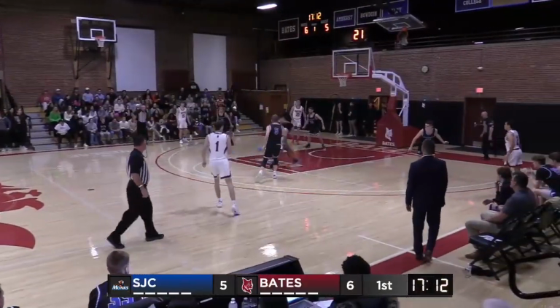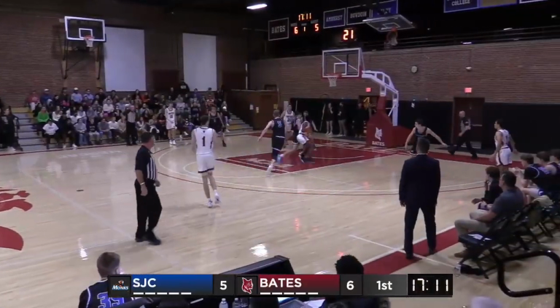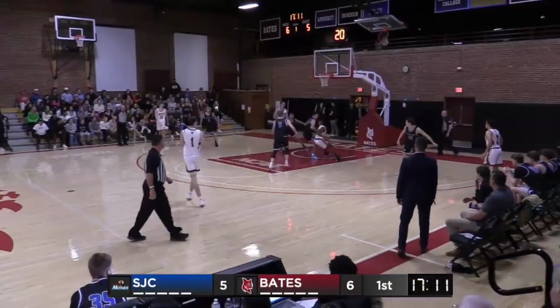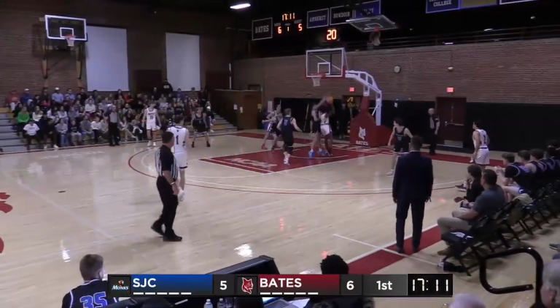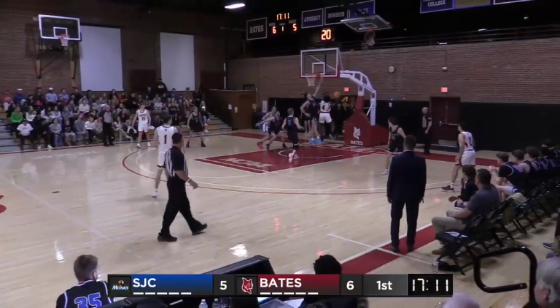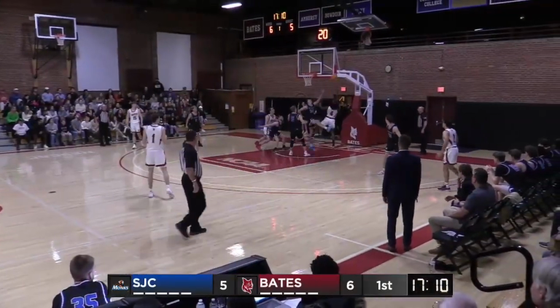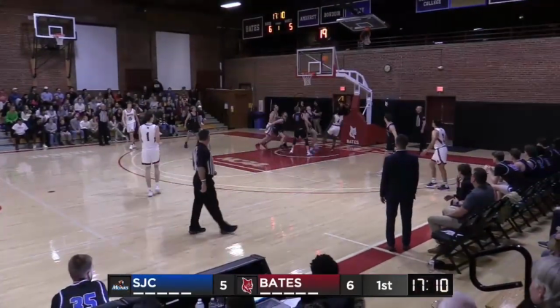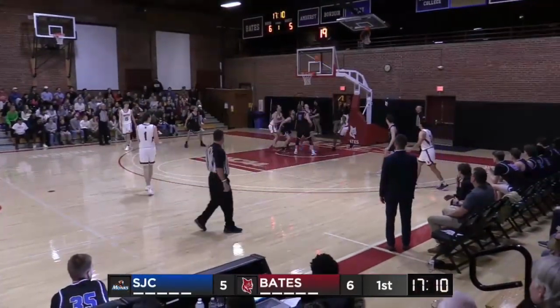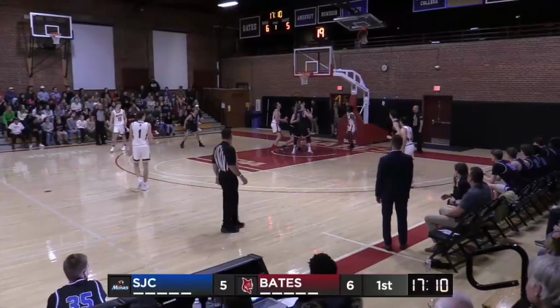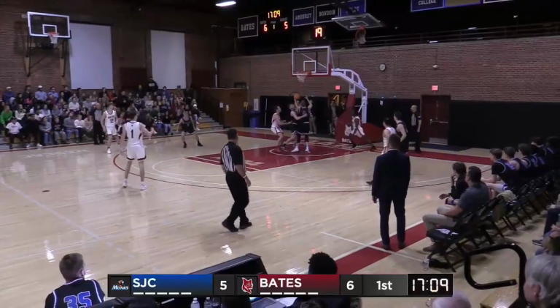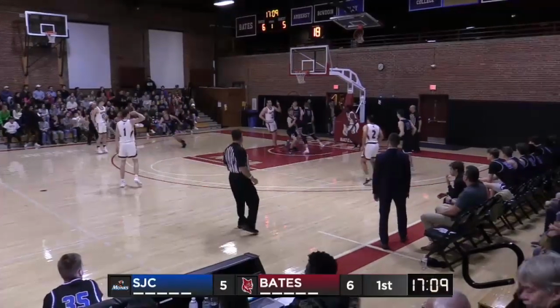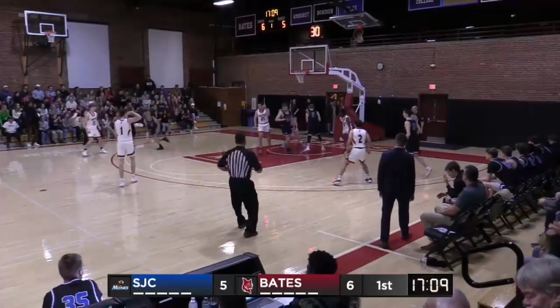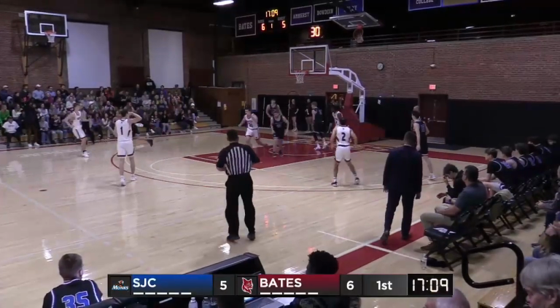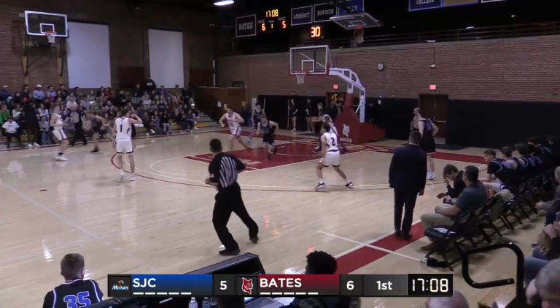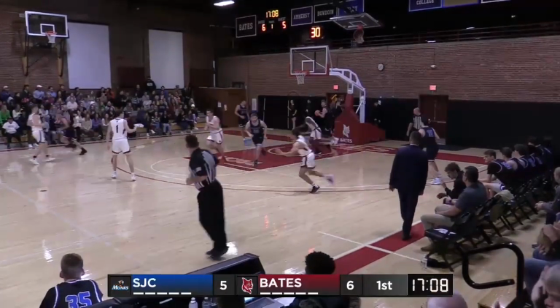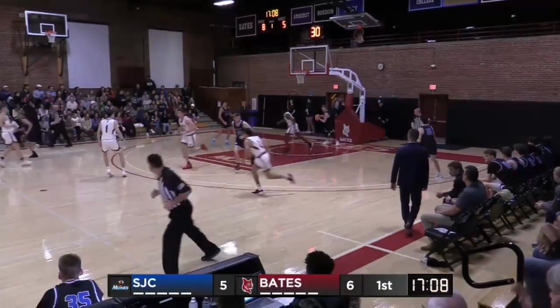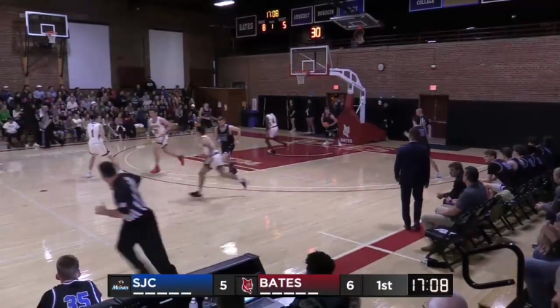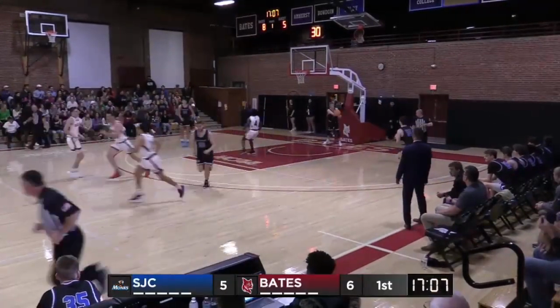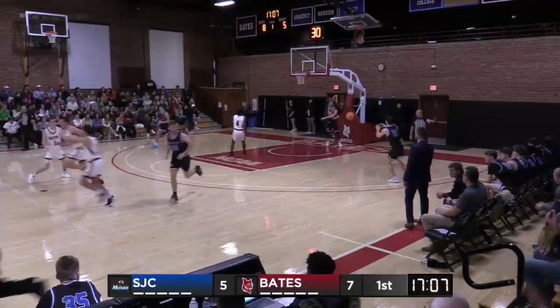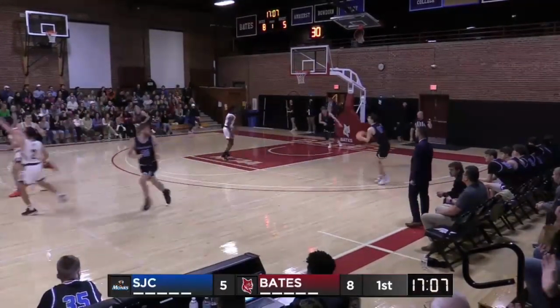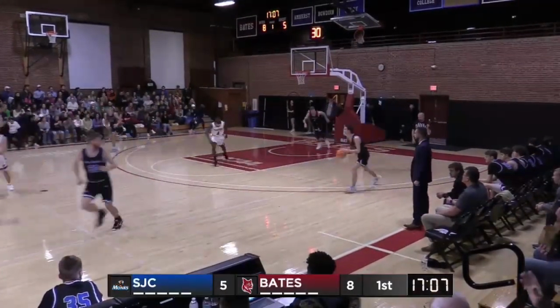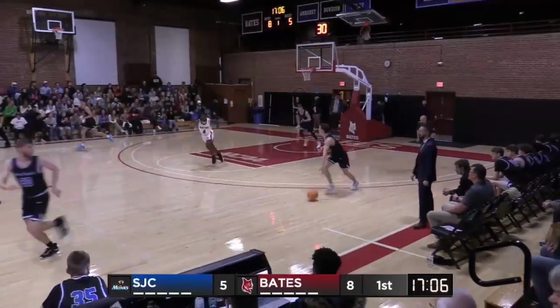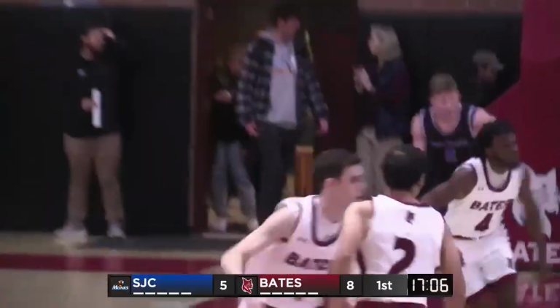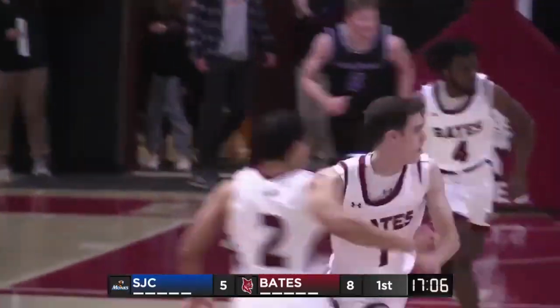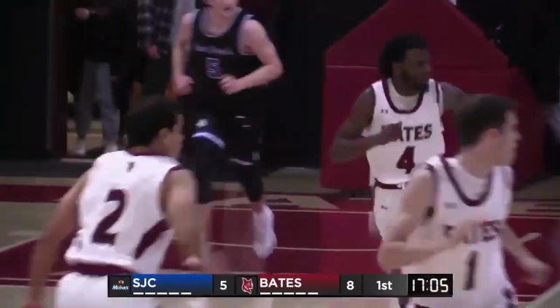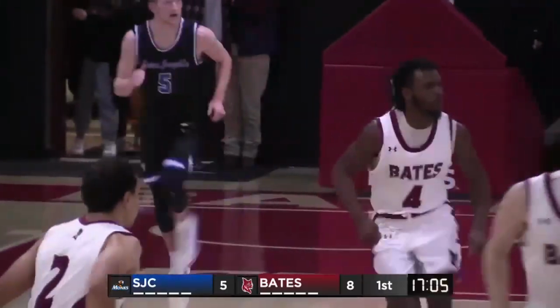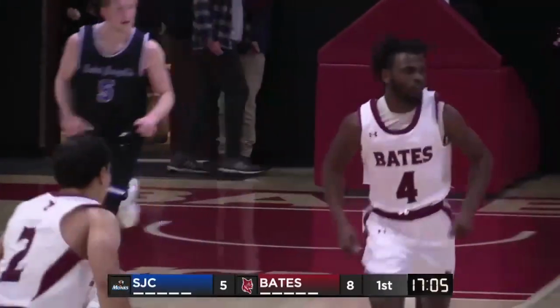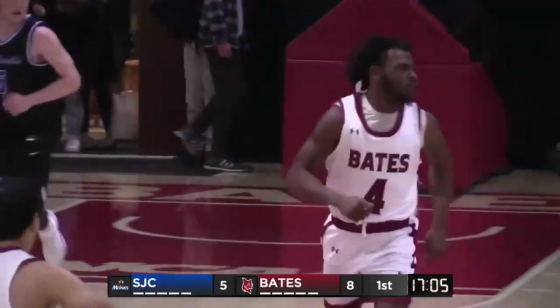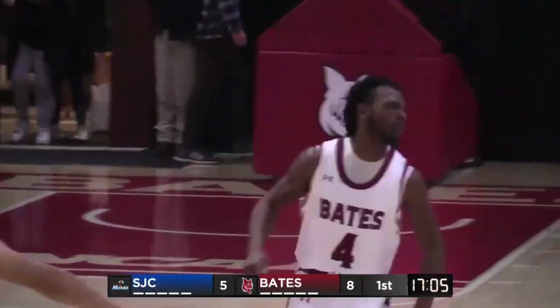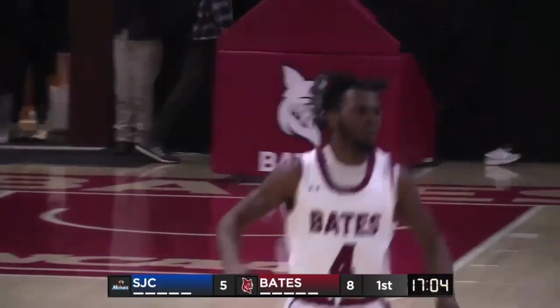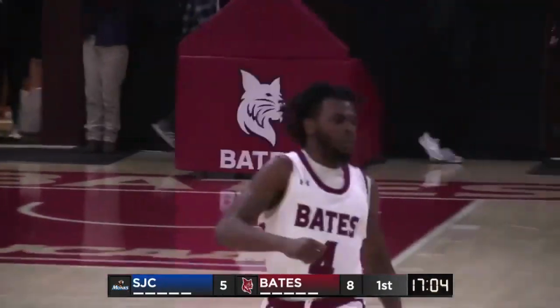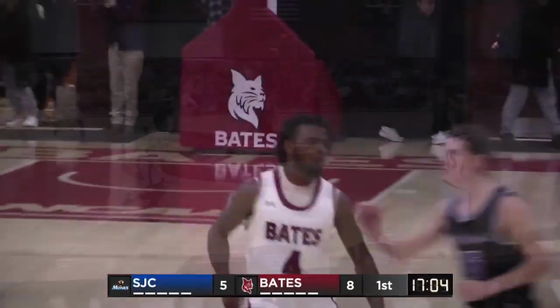Primer just looking unstoppable early. Oh my goodness. What a take by Jameer. Primer going behind the back and finishing at the rim.